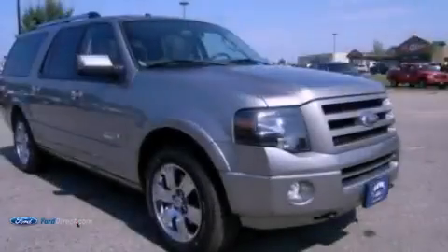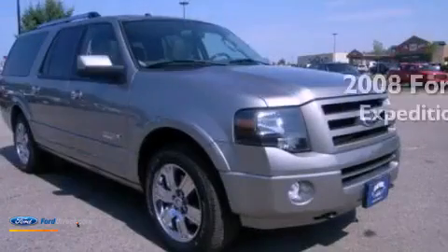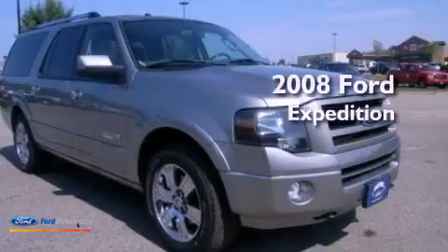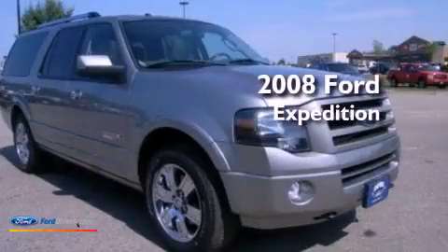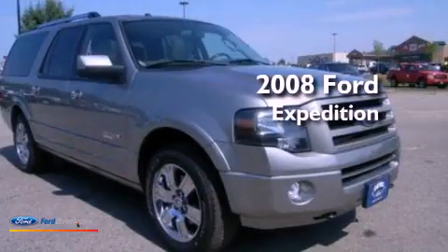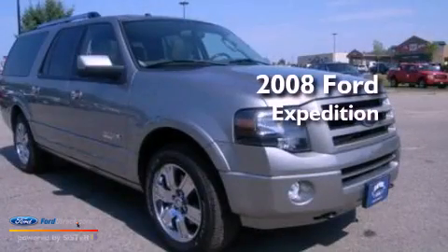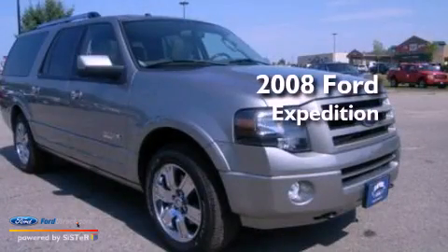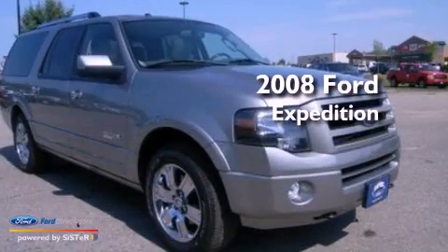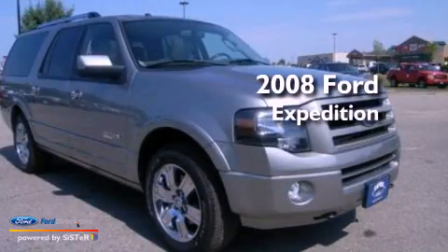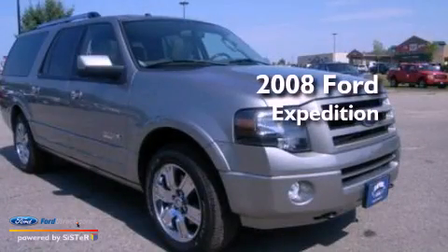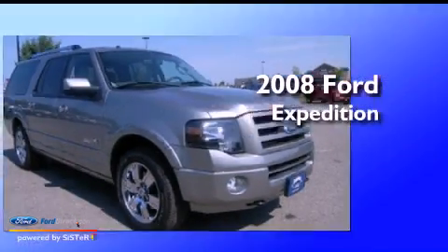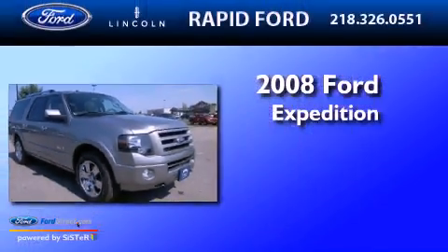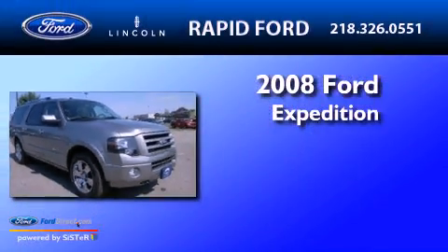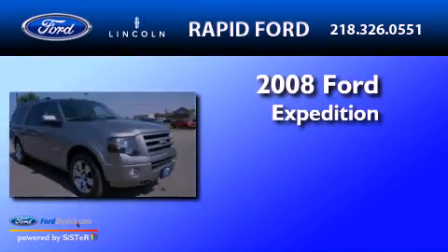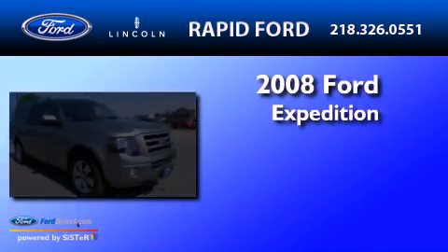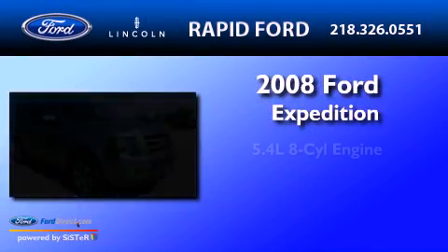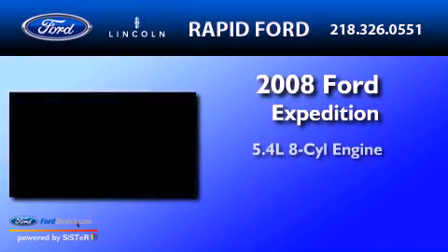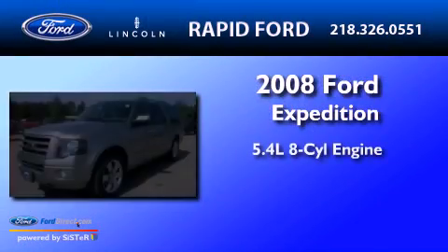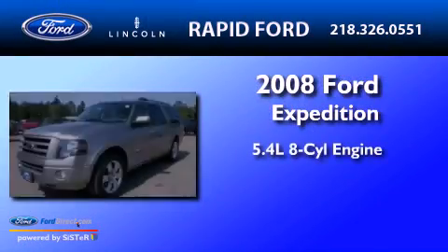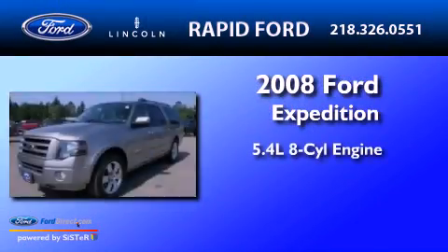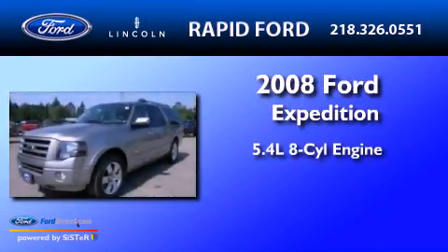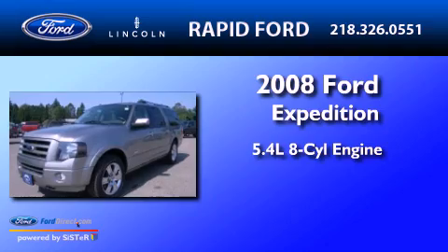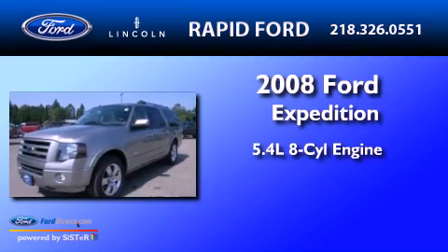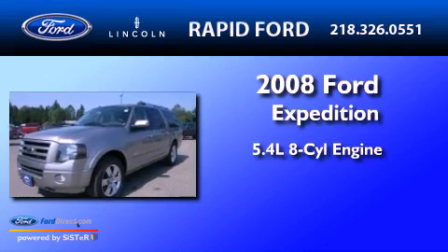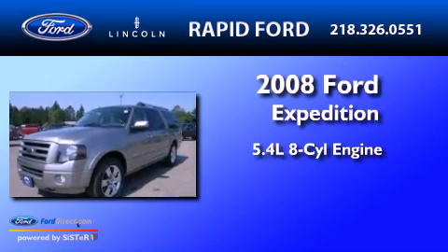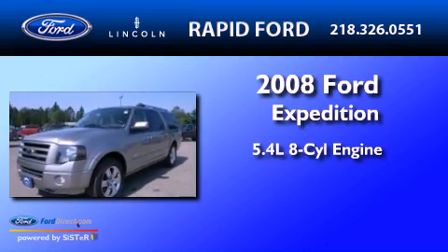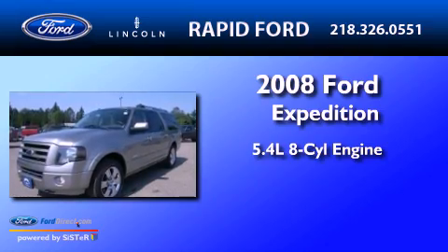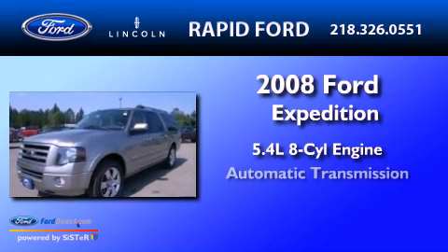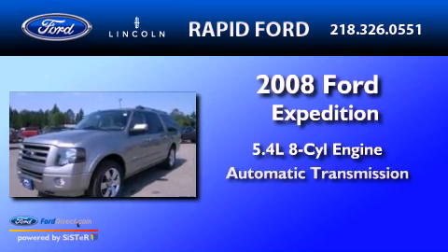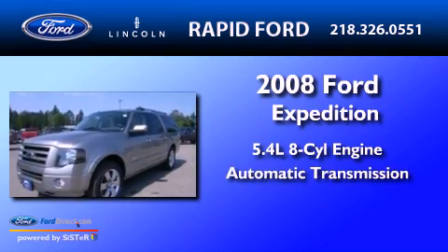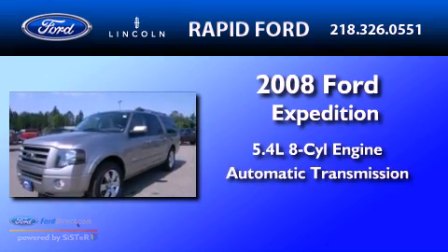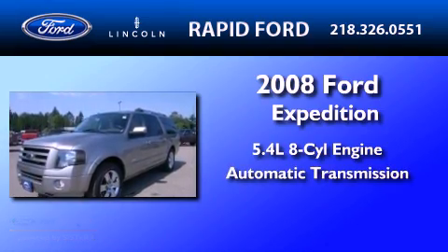This is a 2008 Ford Expedition. It has a 5.4-liter eight-cylinder engine and an automatic transmission.